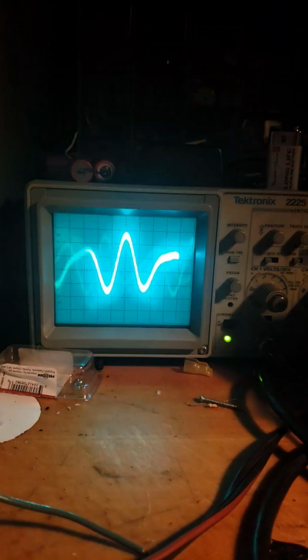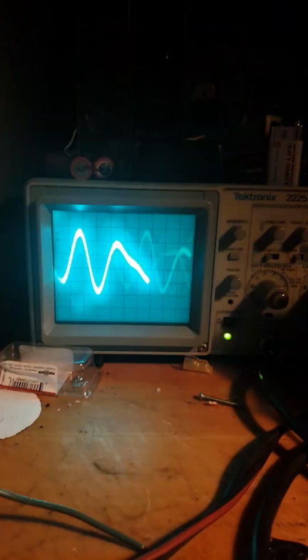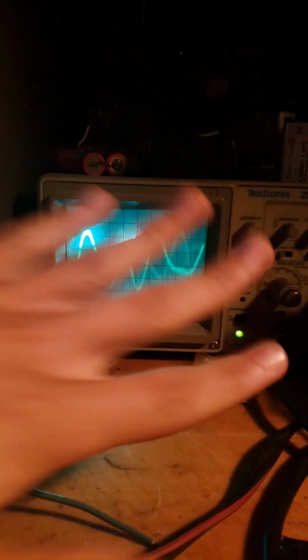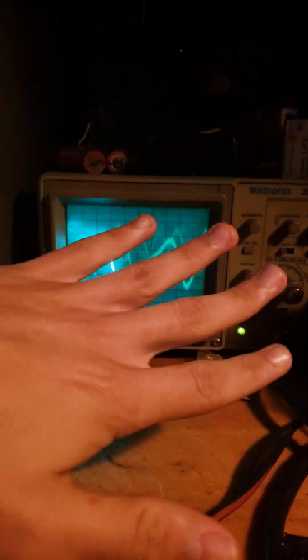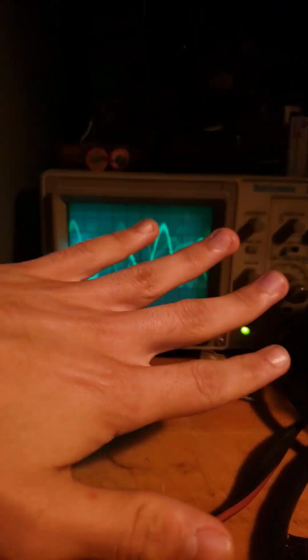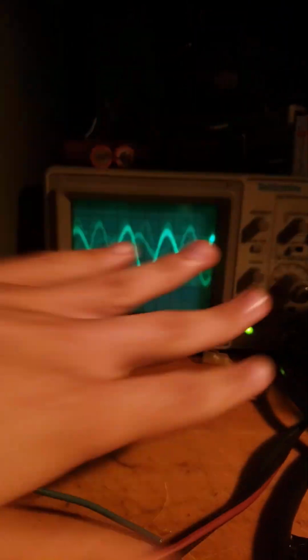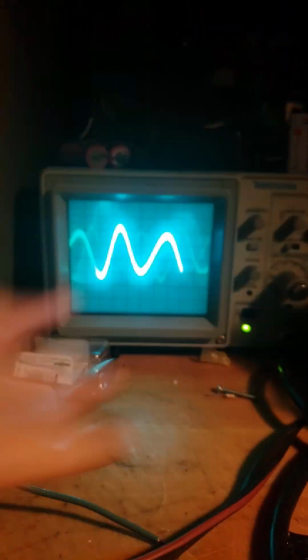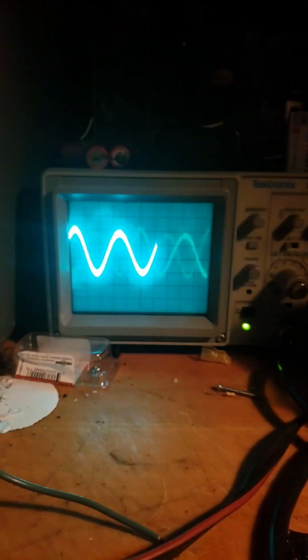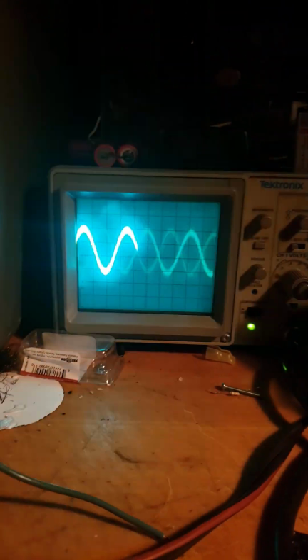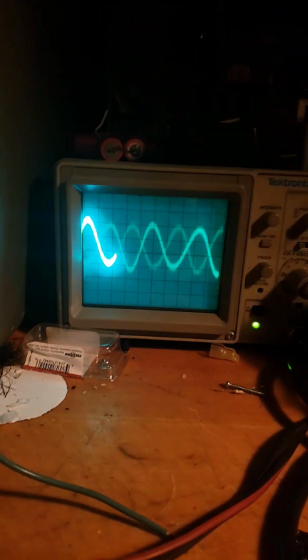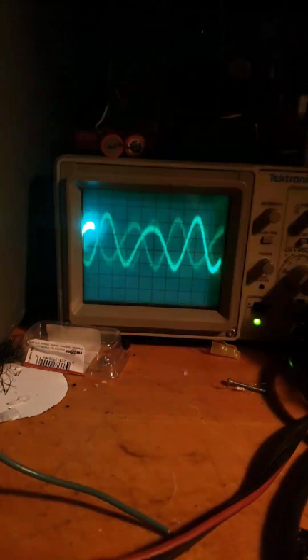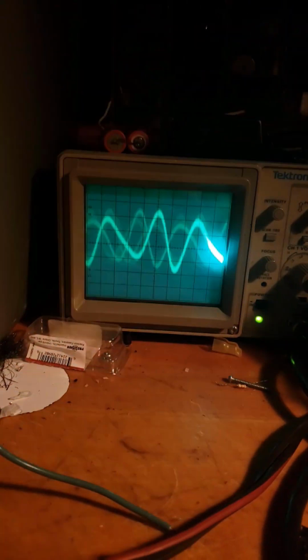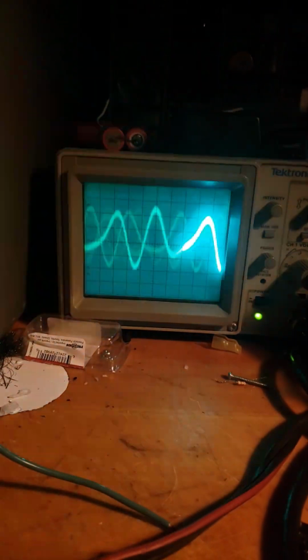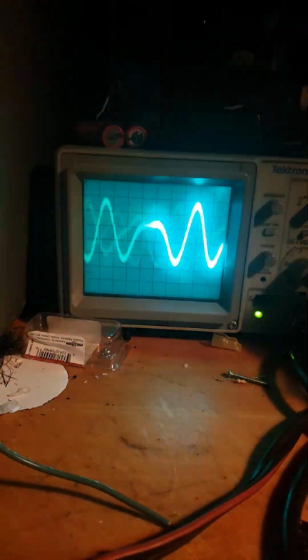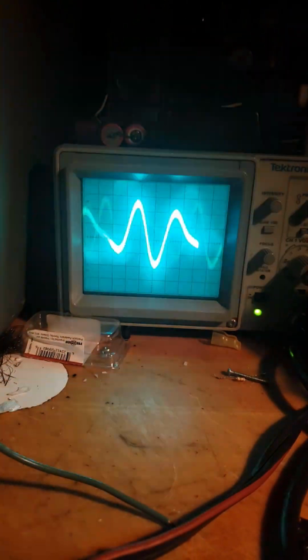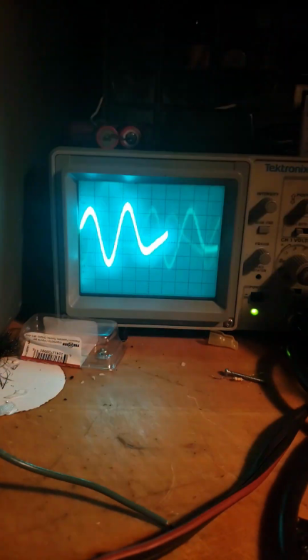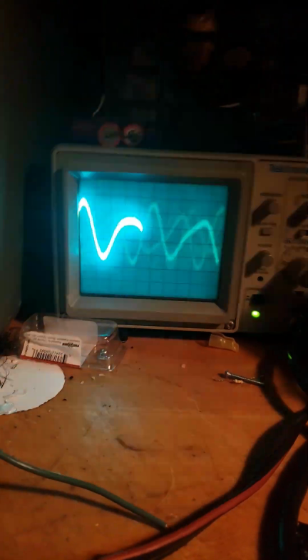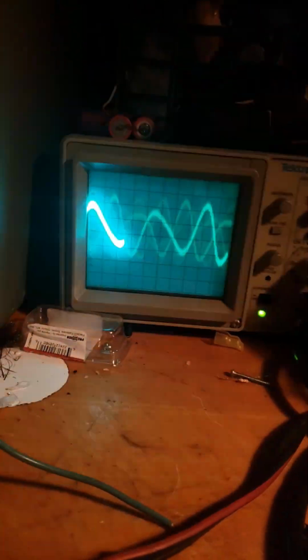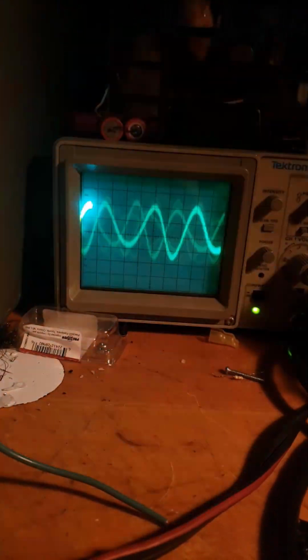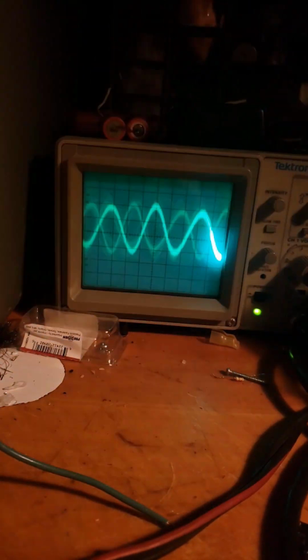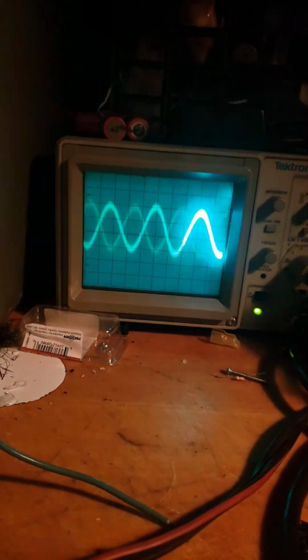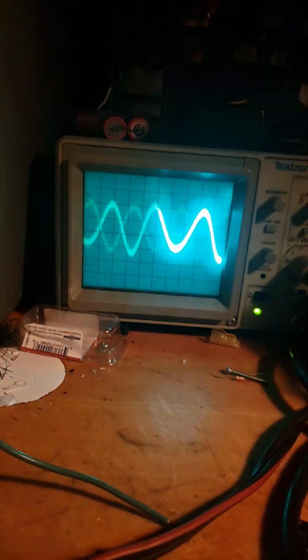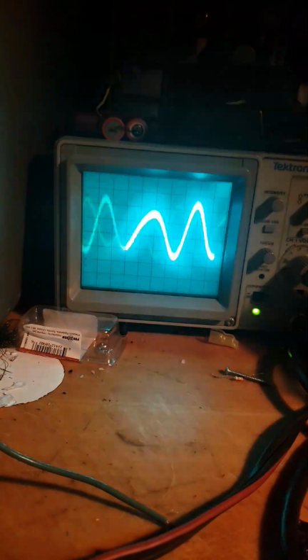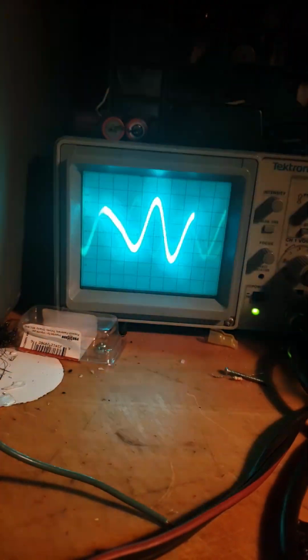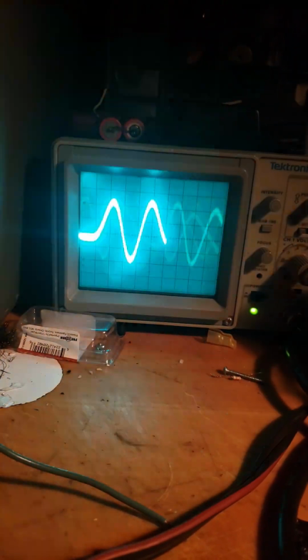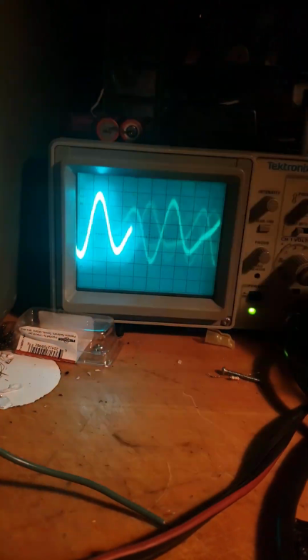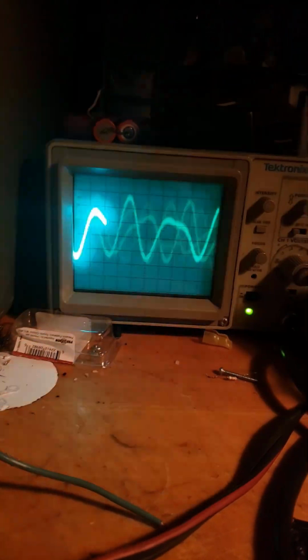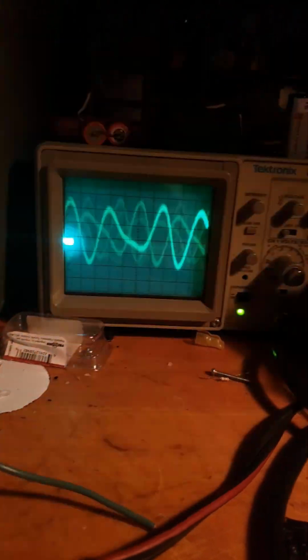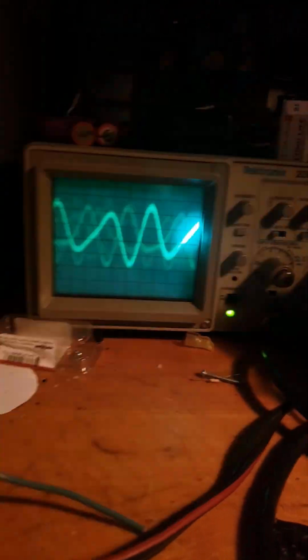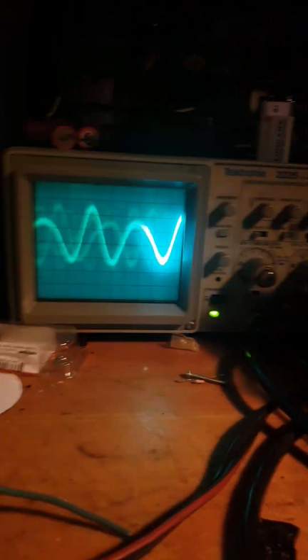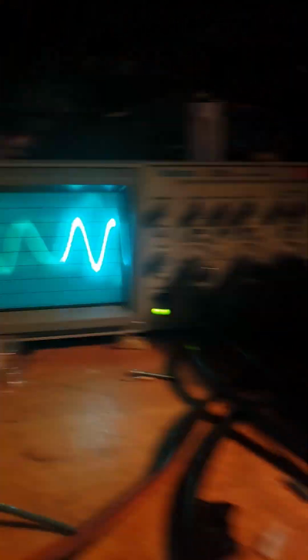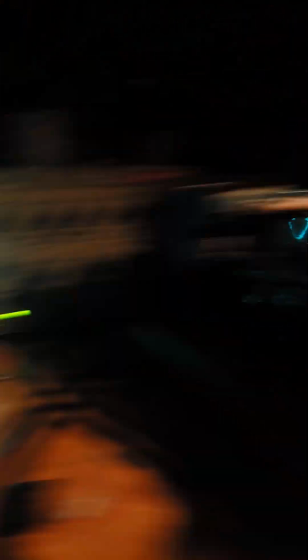Hey guys, today I got something cool. We're gonna be looking at resonance patterns with a high-power laser.